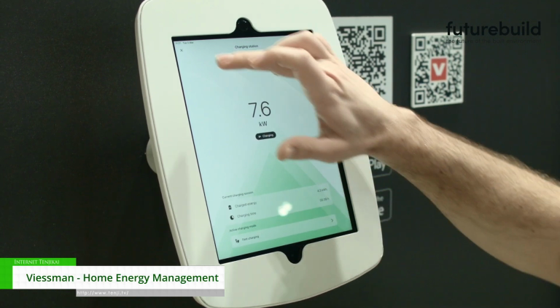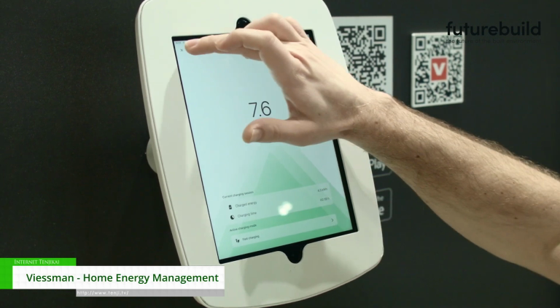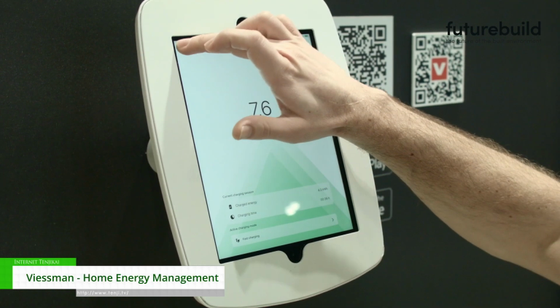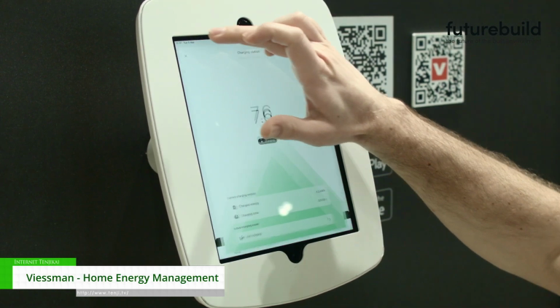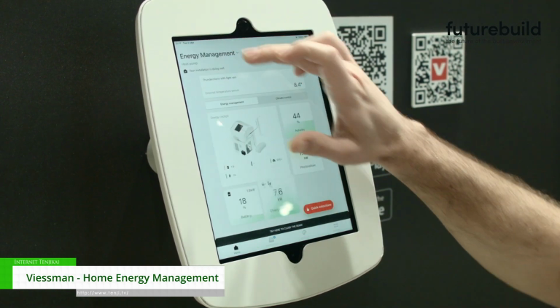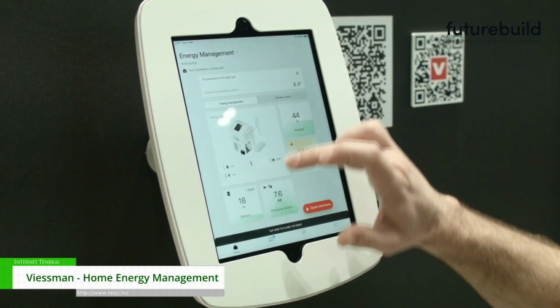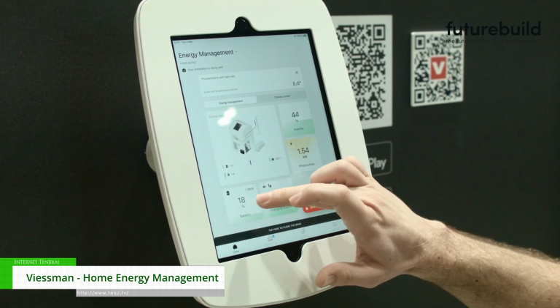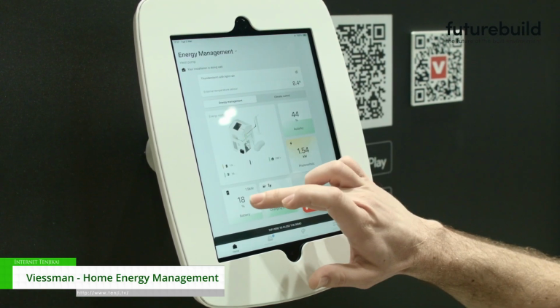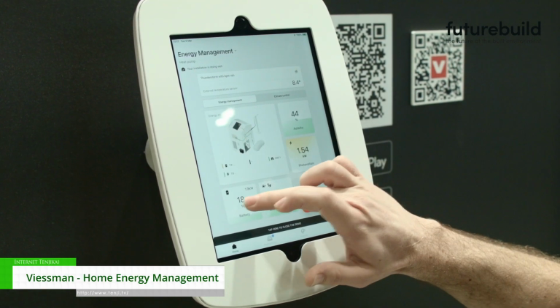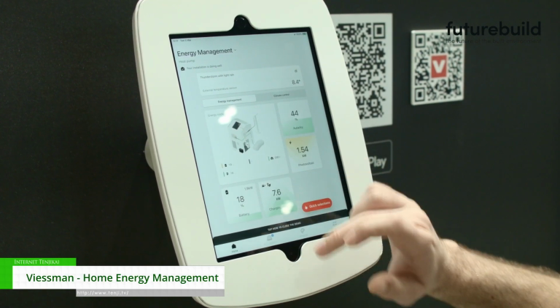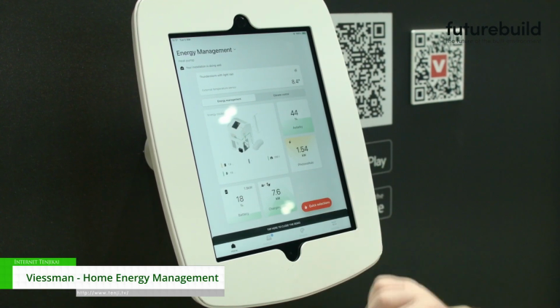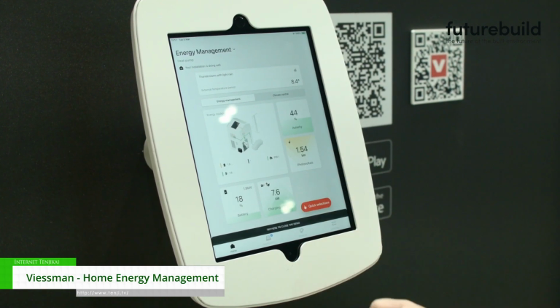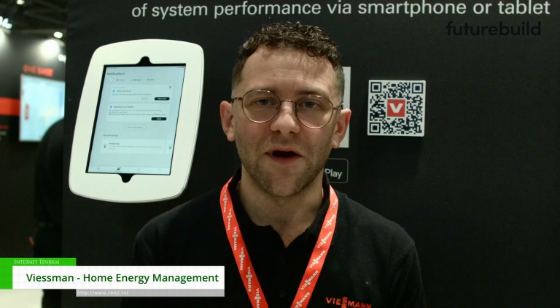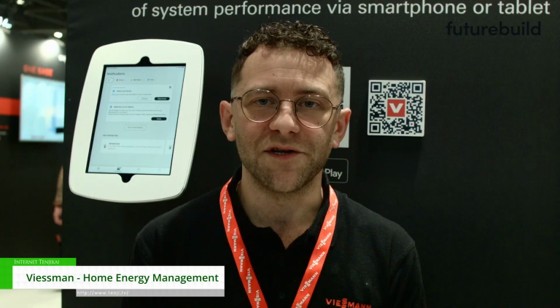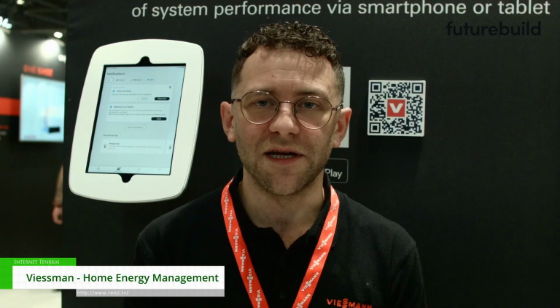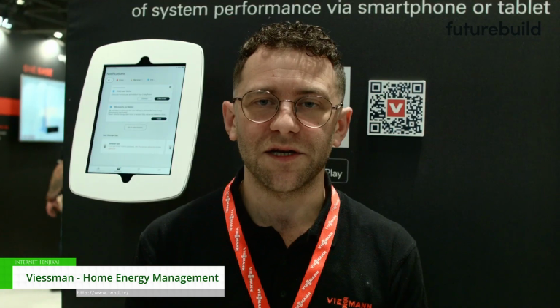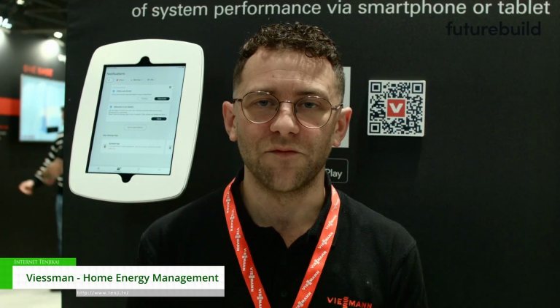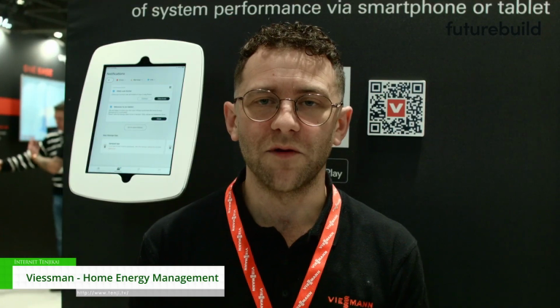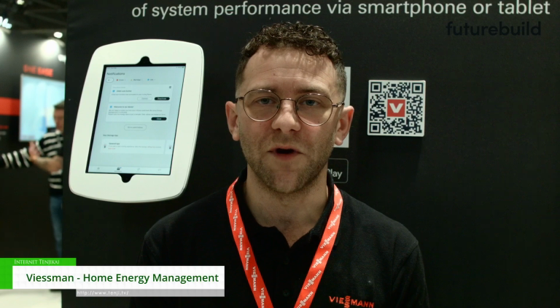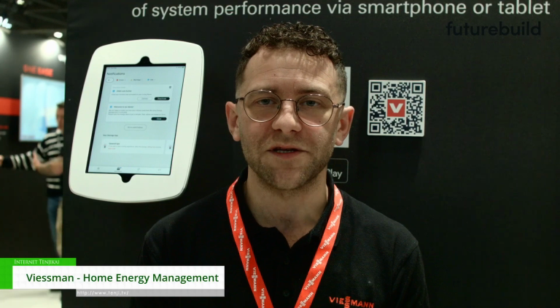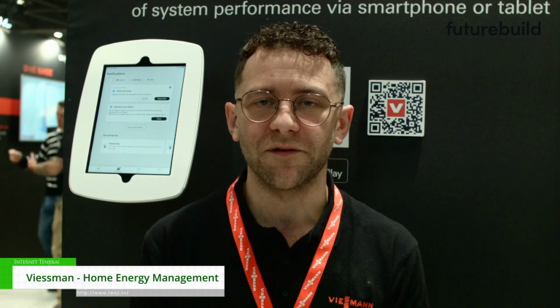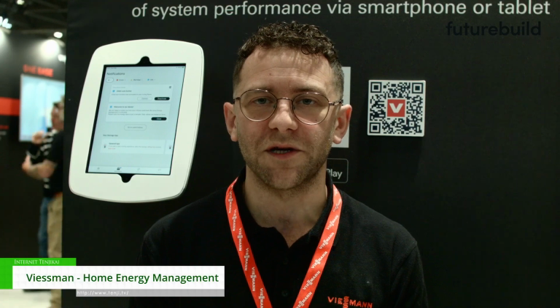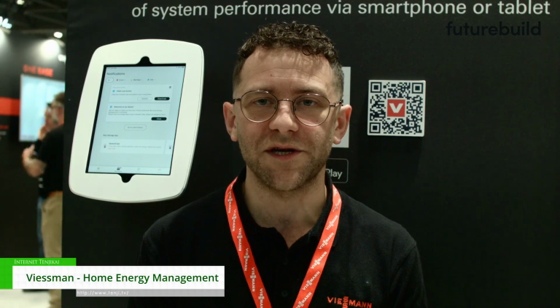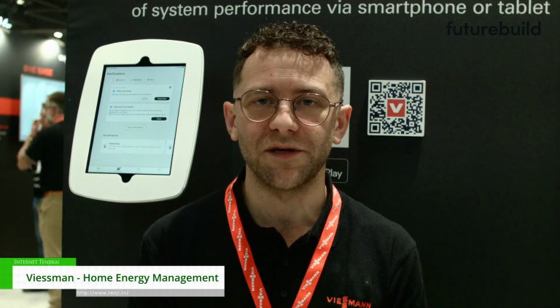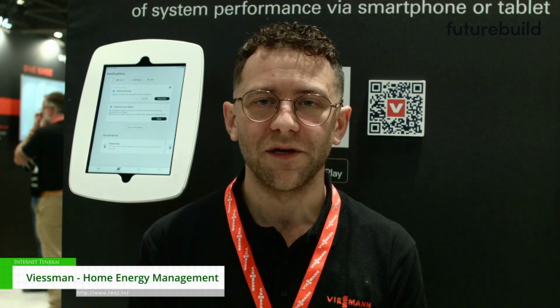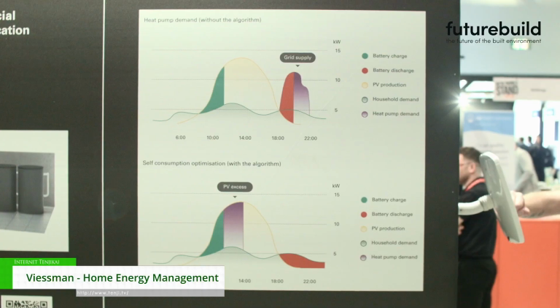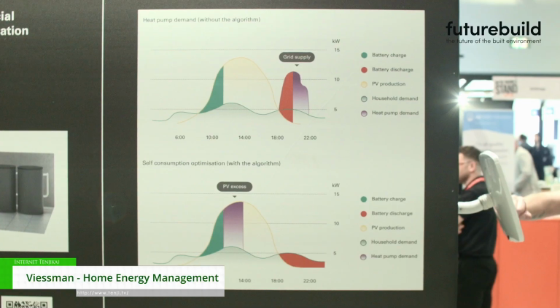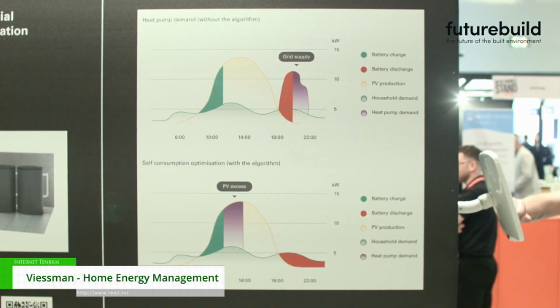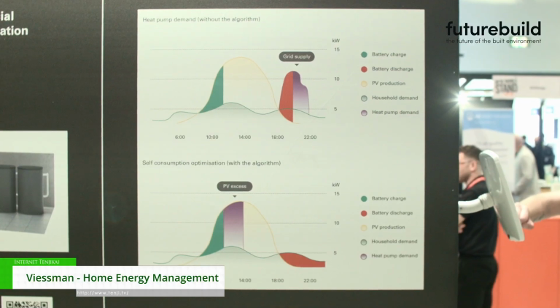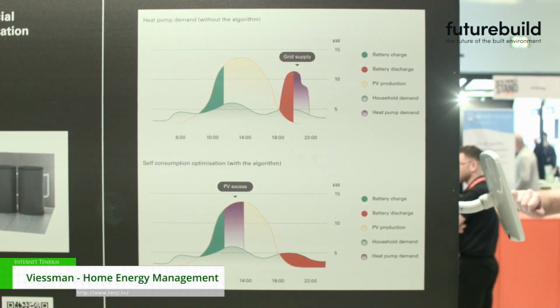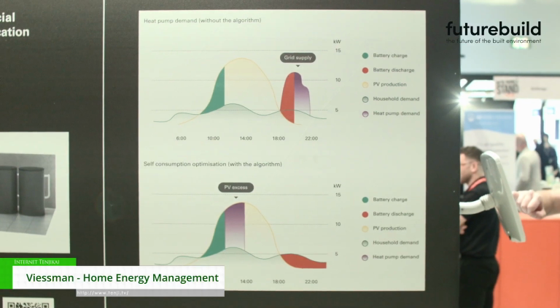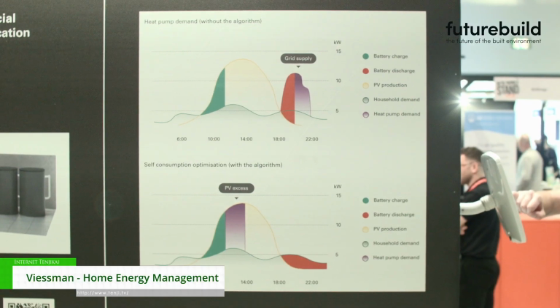And then we have the V-Guide application, where engineers can remotely monitor and commission products within our portfolio.